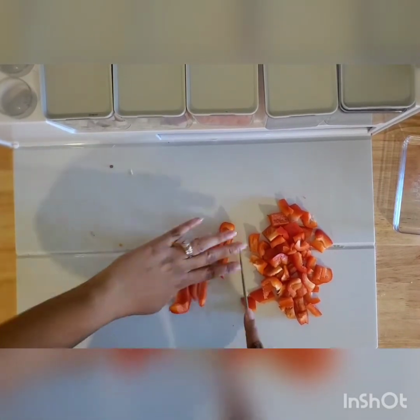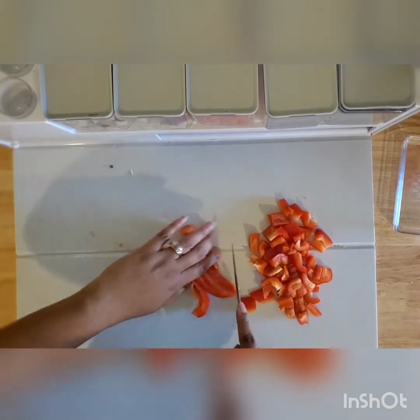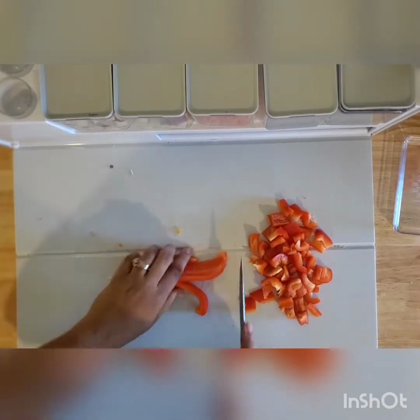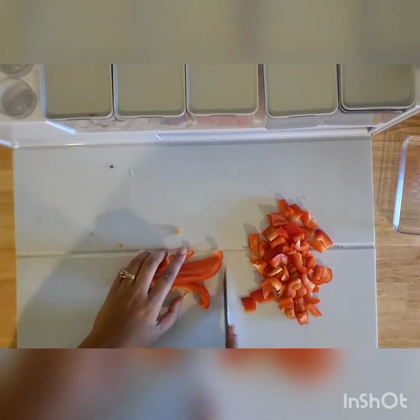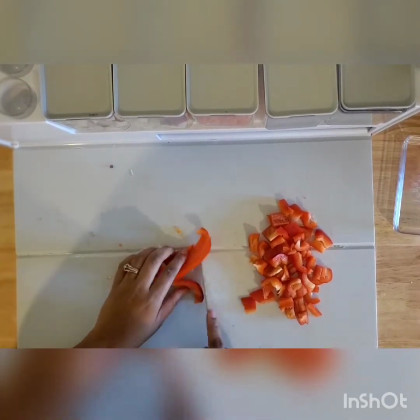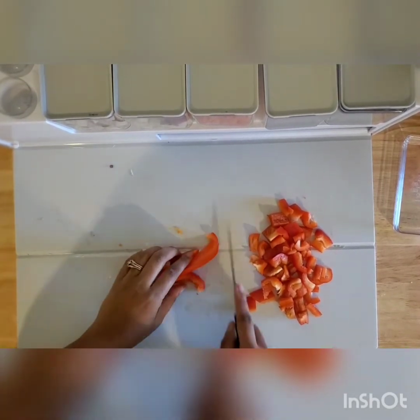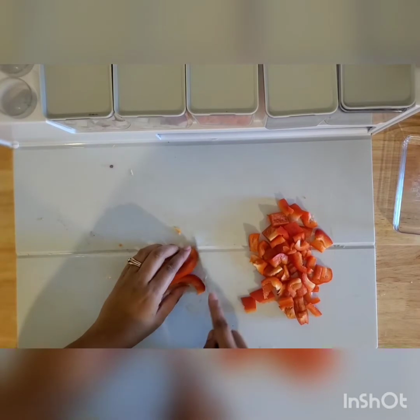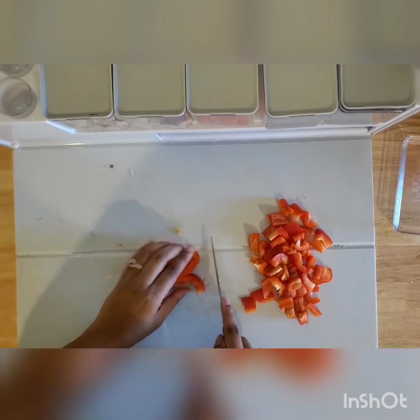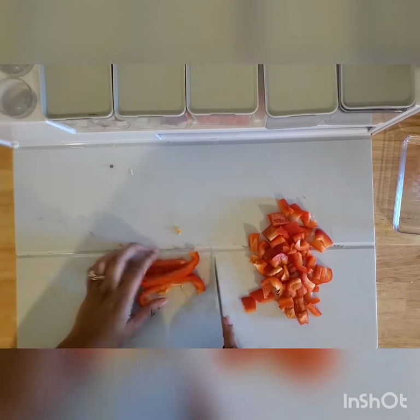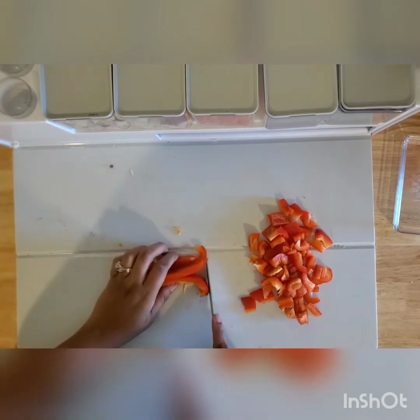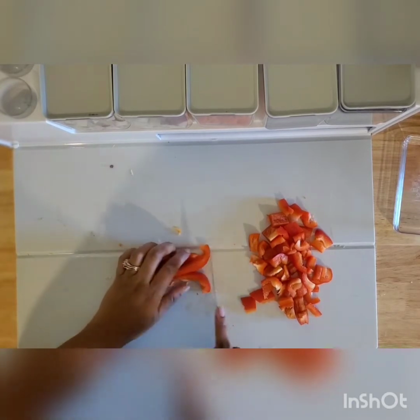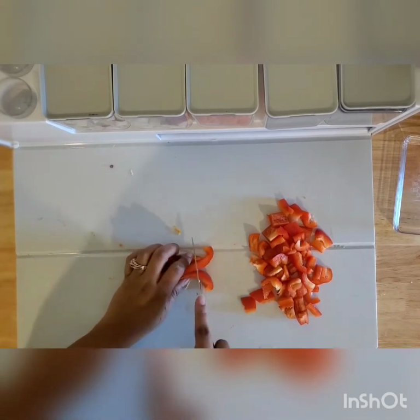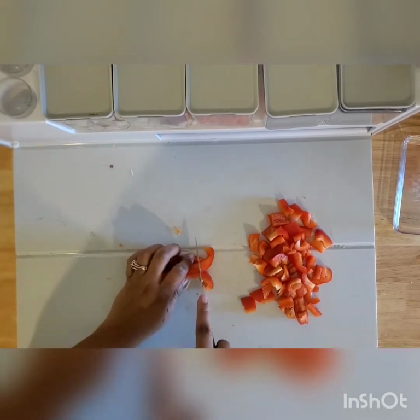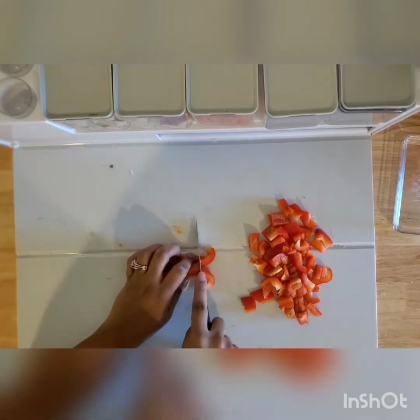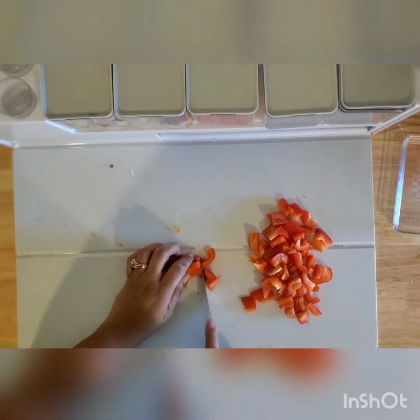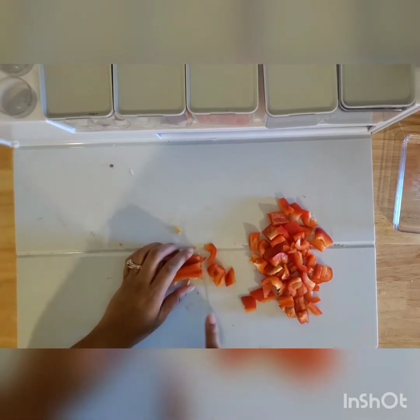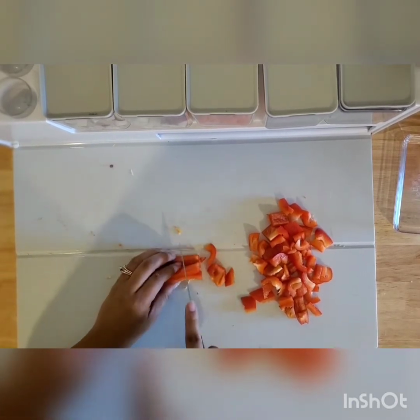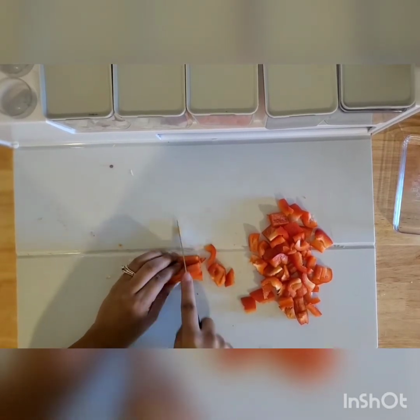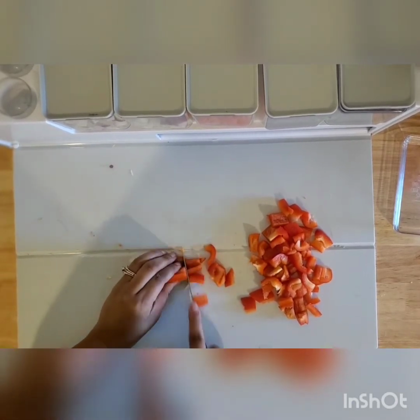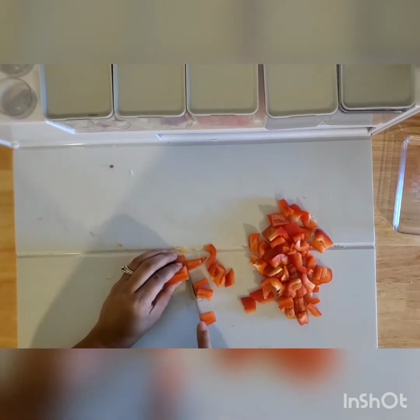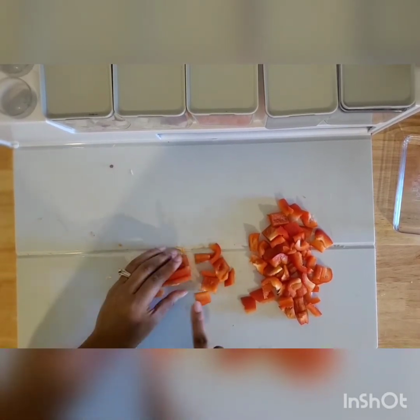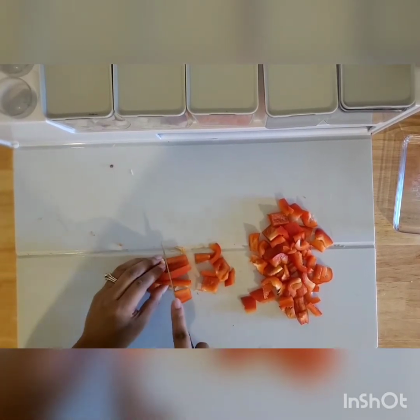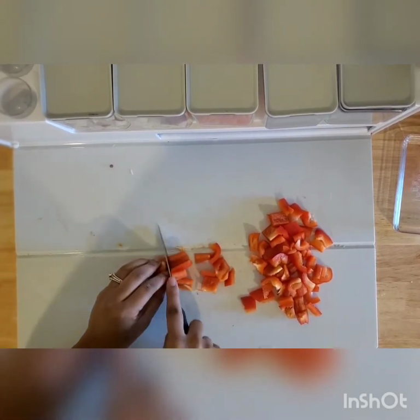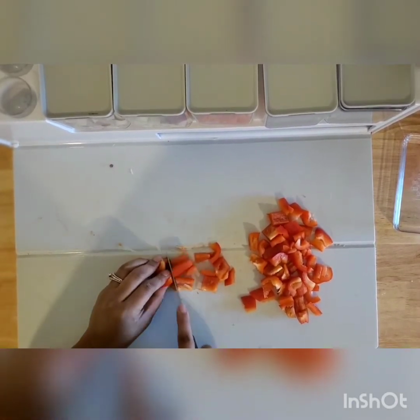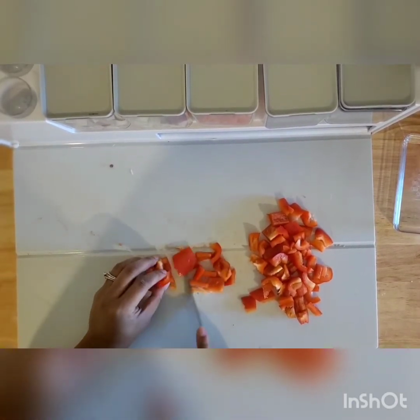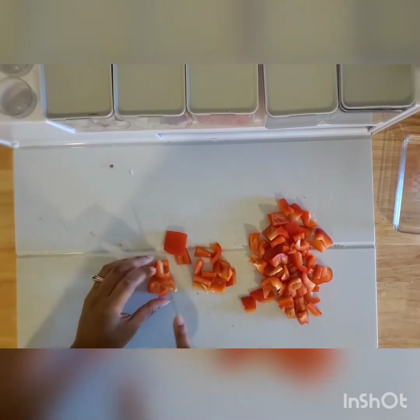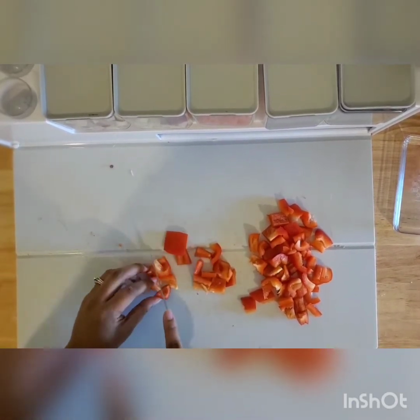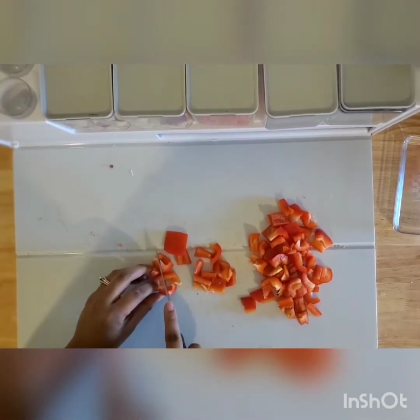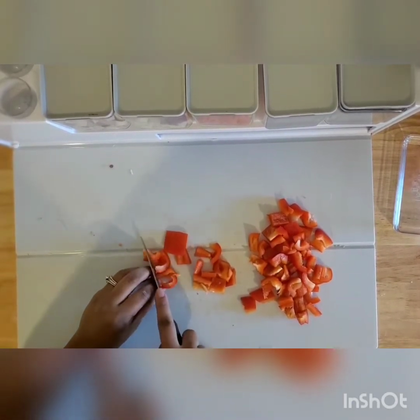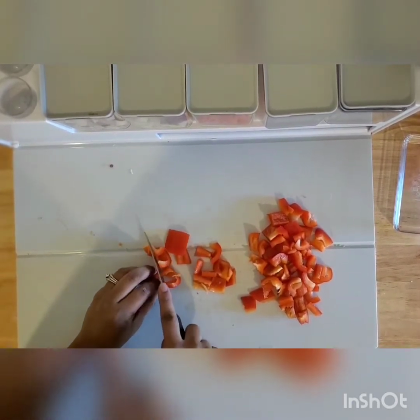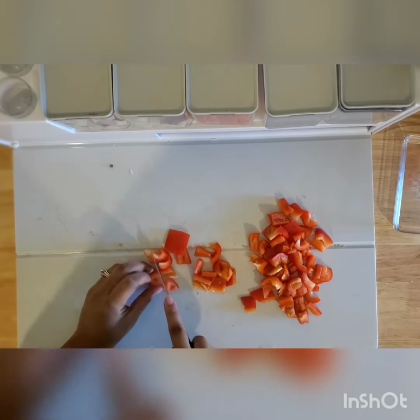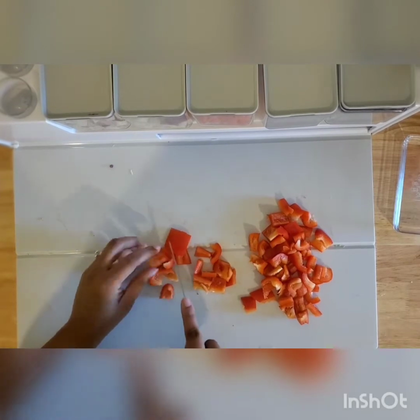As you can see, my cutting skills here are not the best, but I have gotten so much better over time.